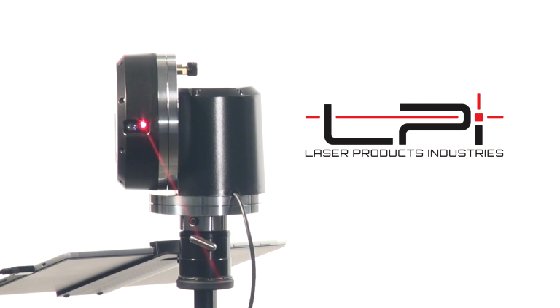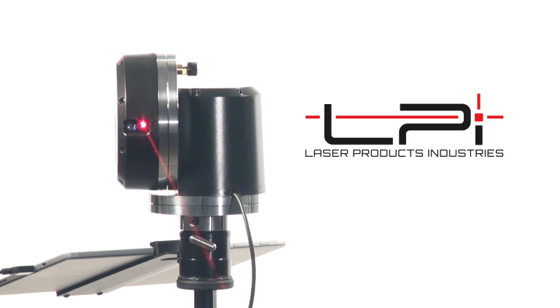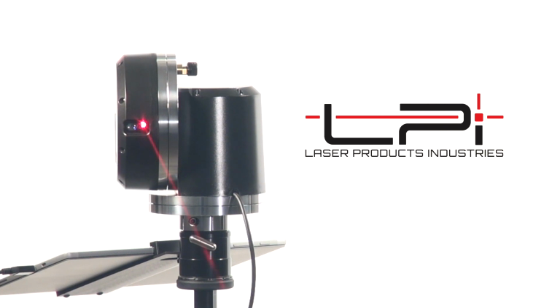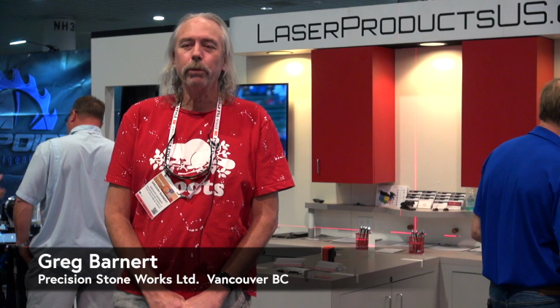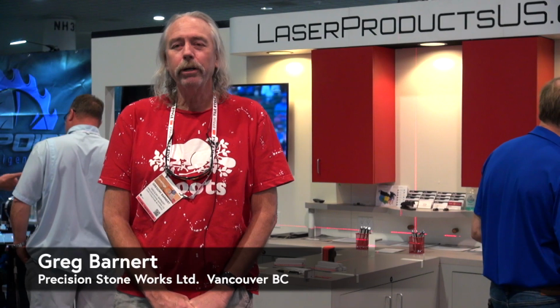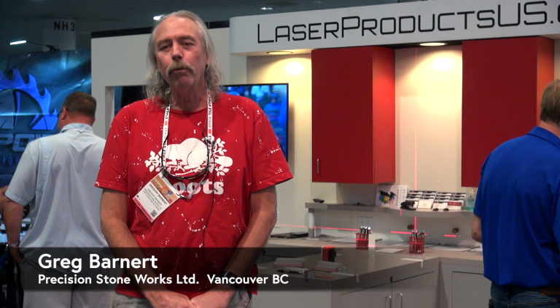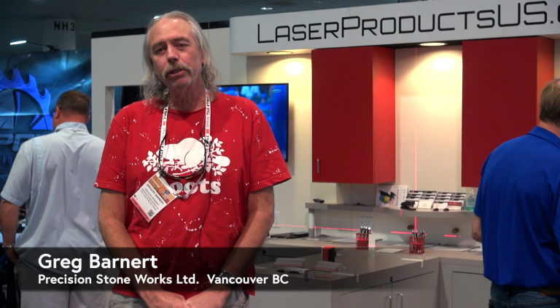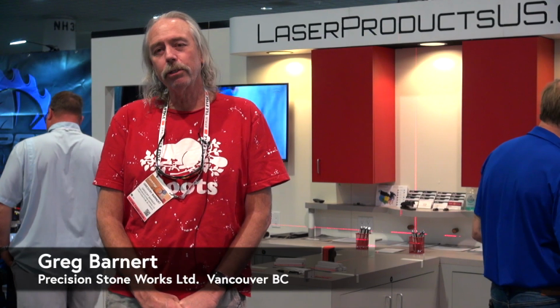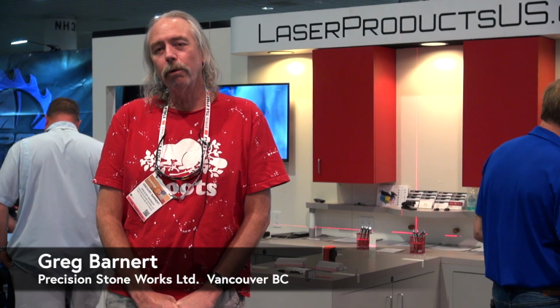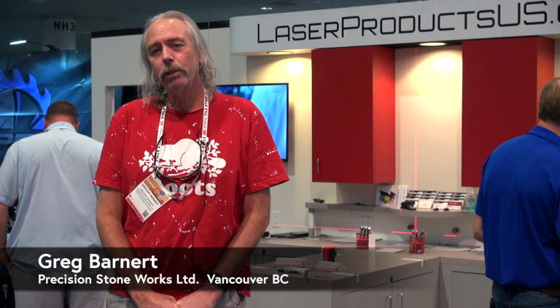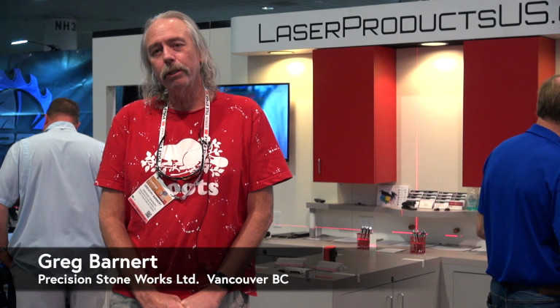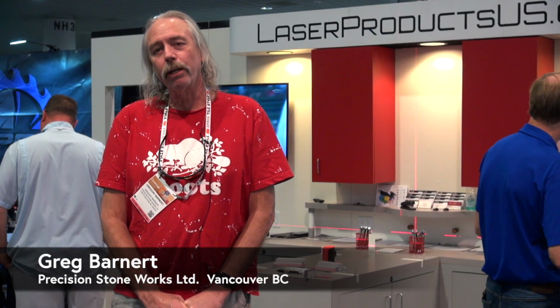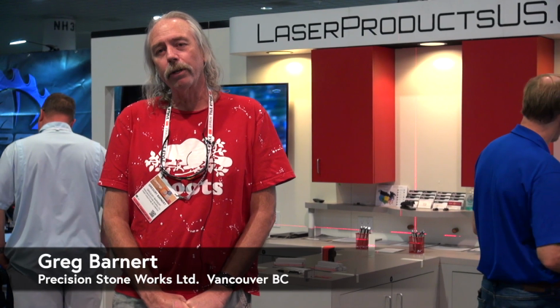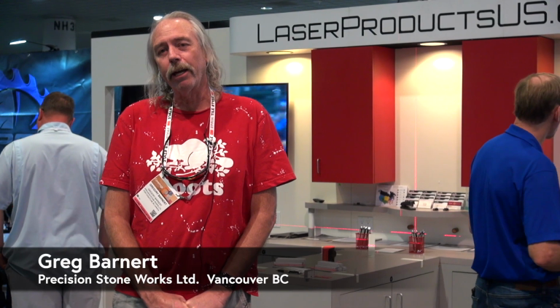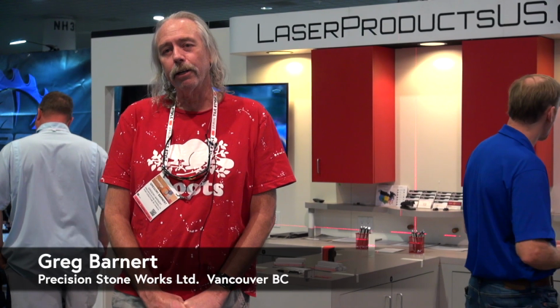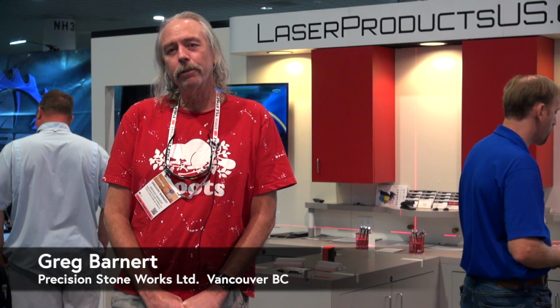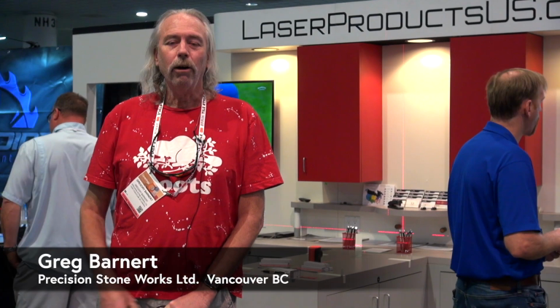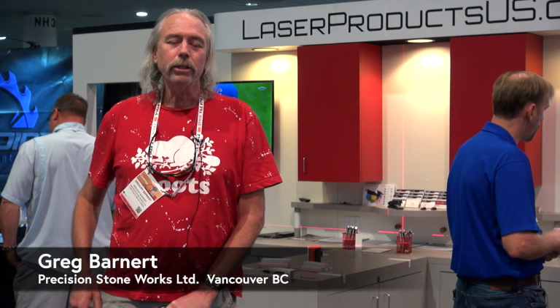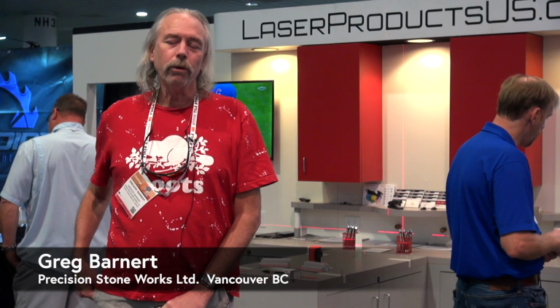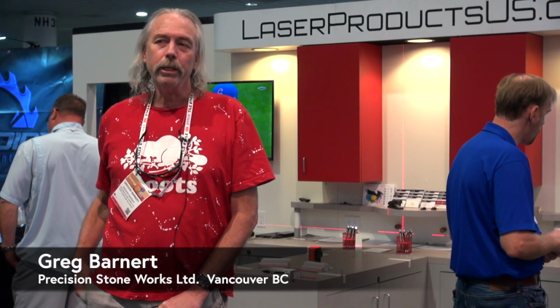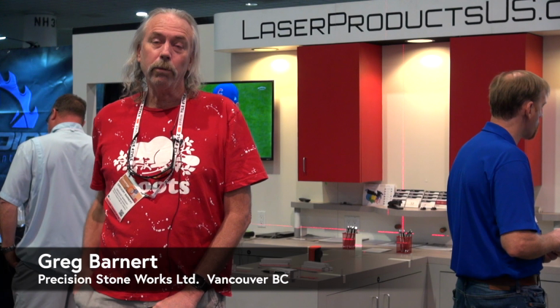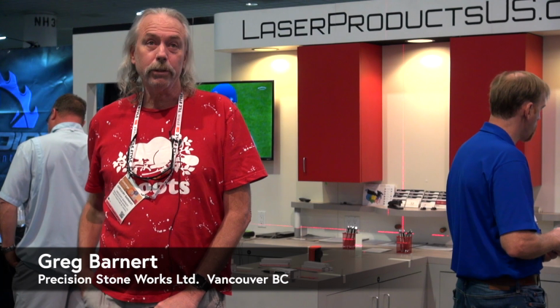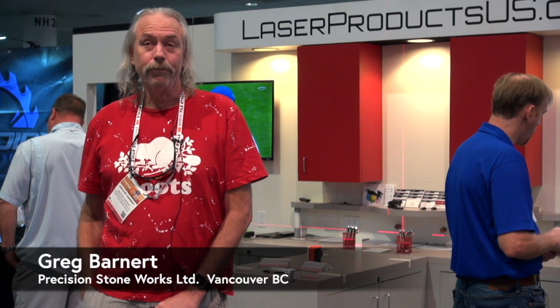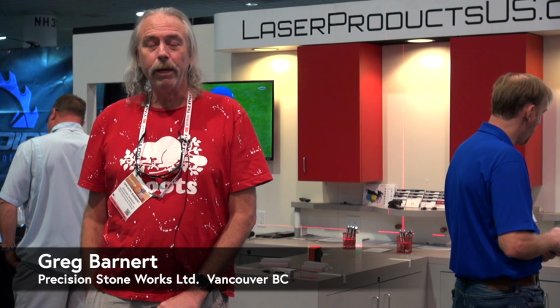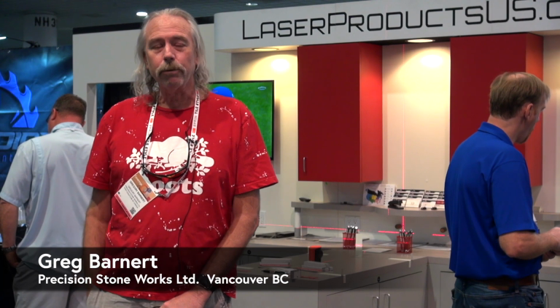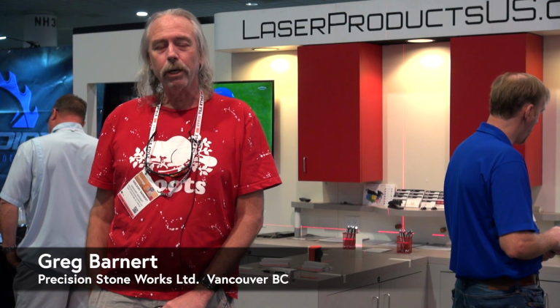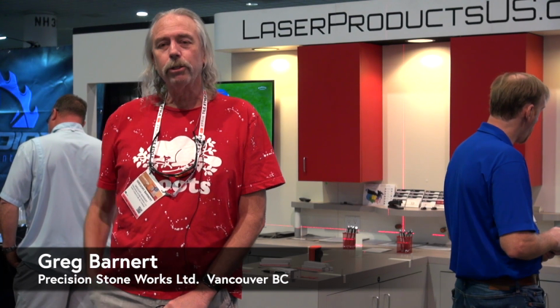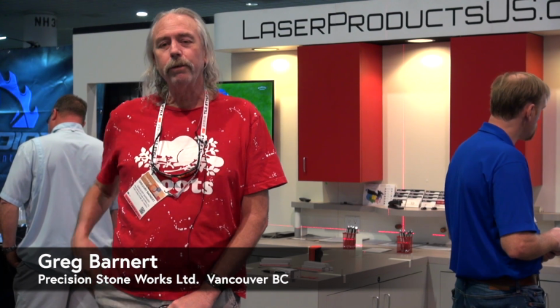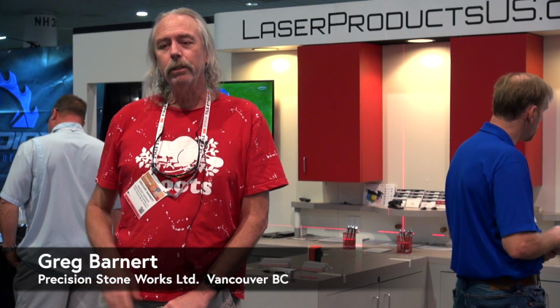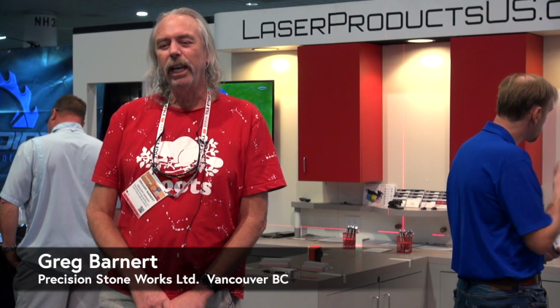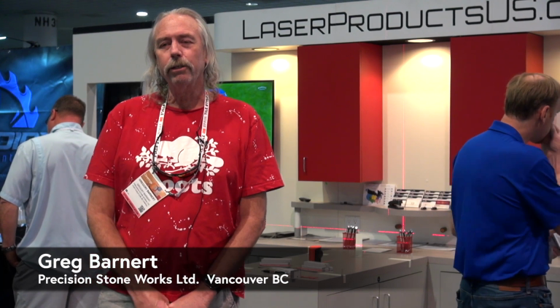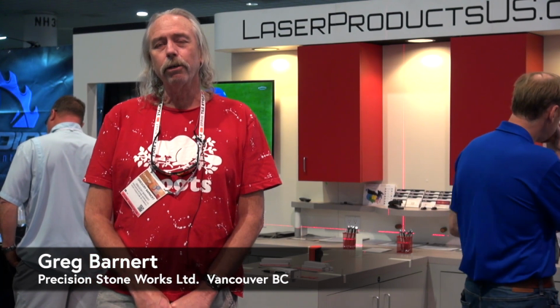My name is Greg Barnard. I'm from Precision Stoneworks in Vancouver, Canada. Oh, this equipment has helped us amazingly. We got it about seven, eight years ago.